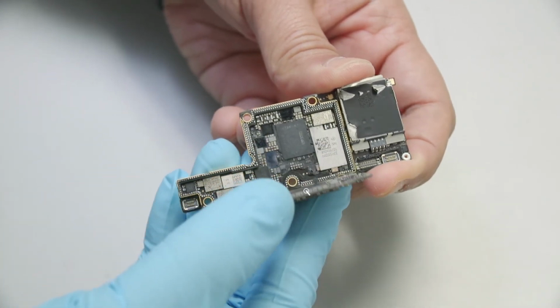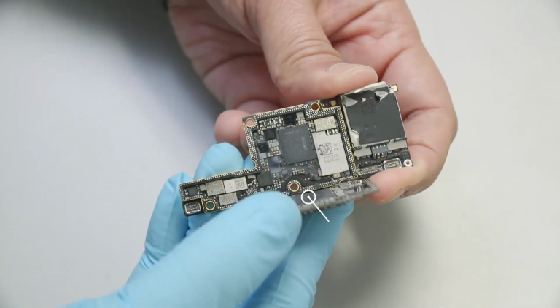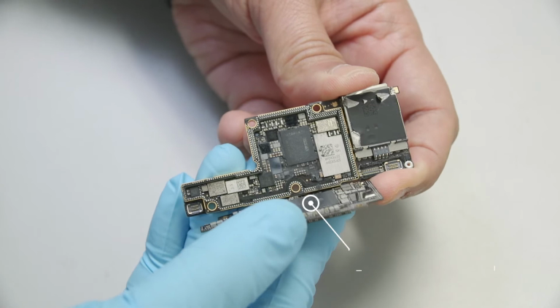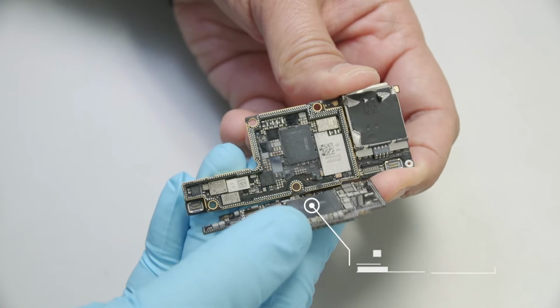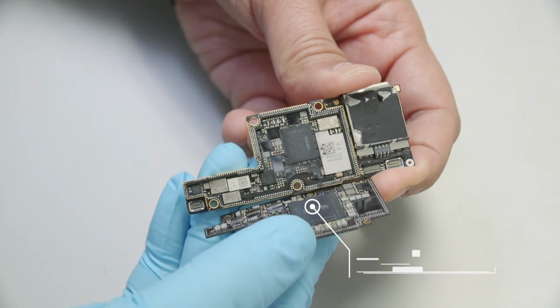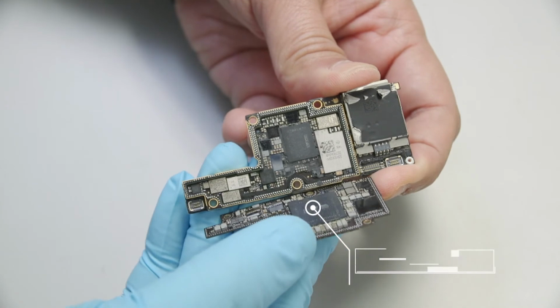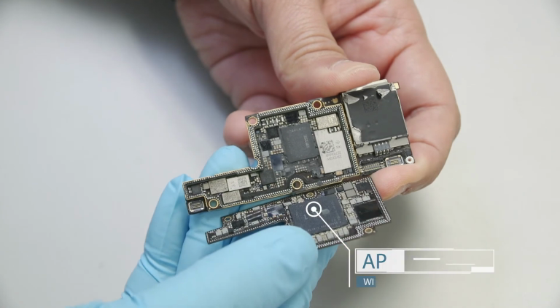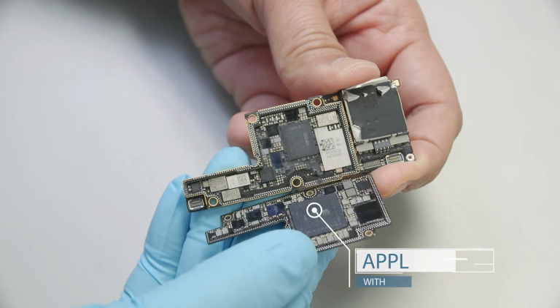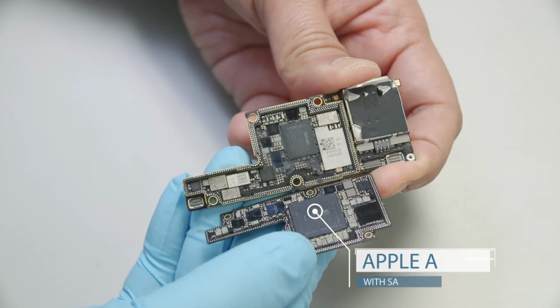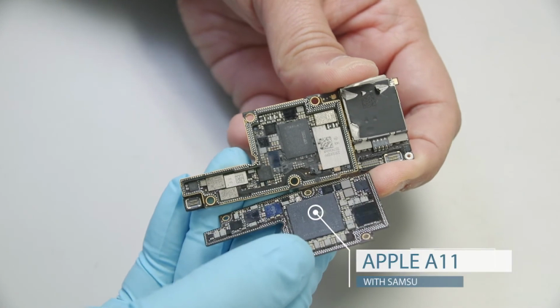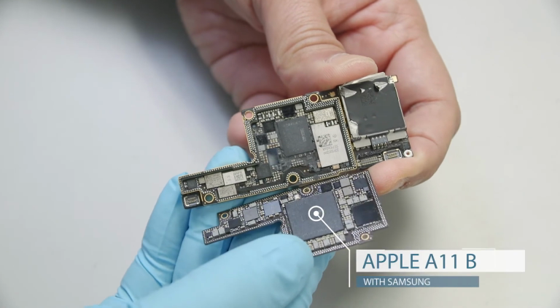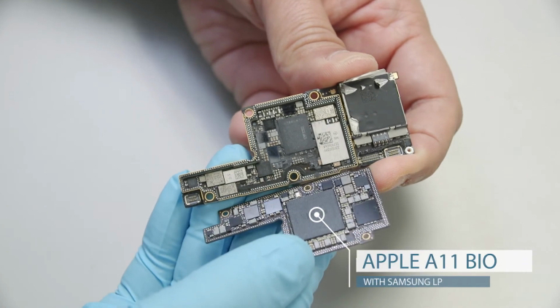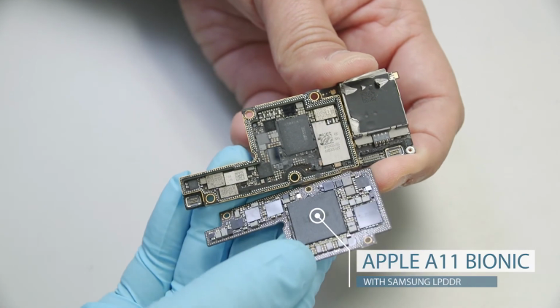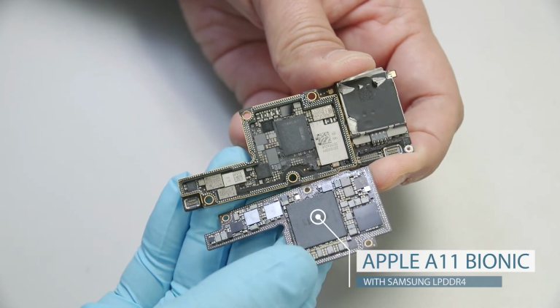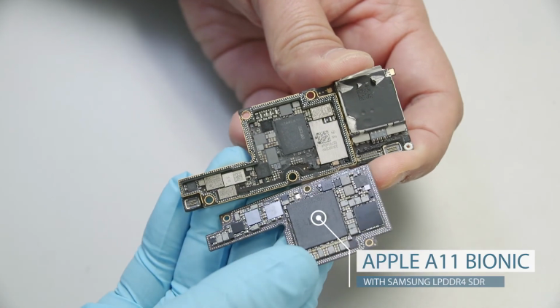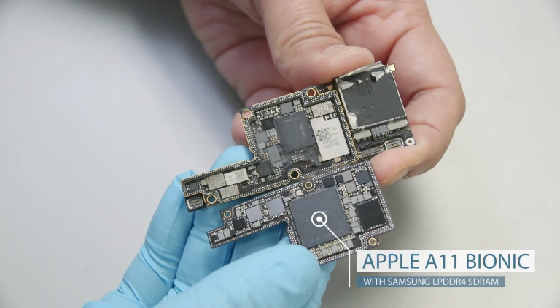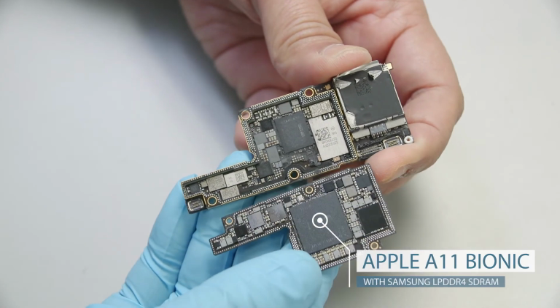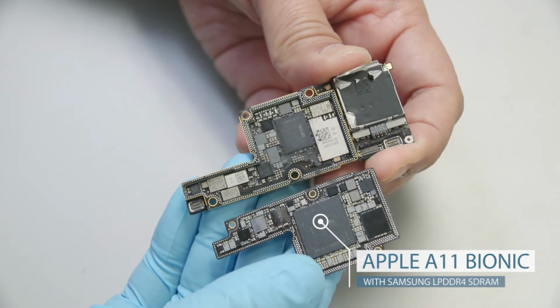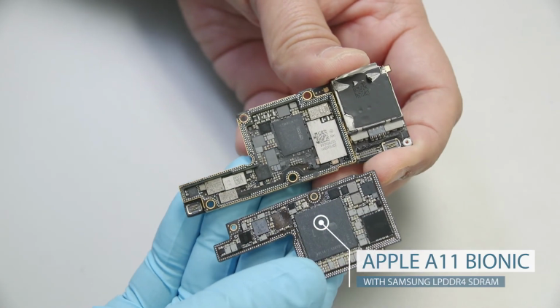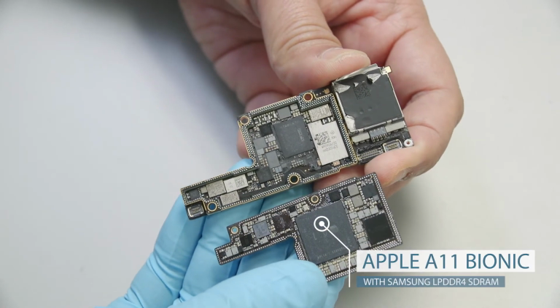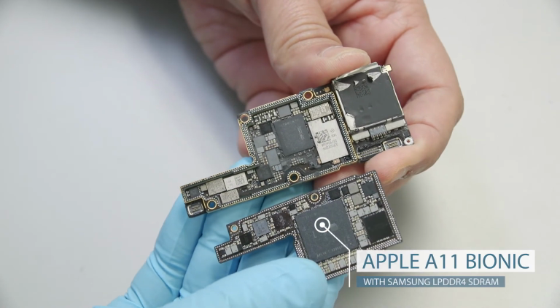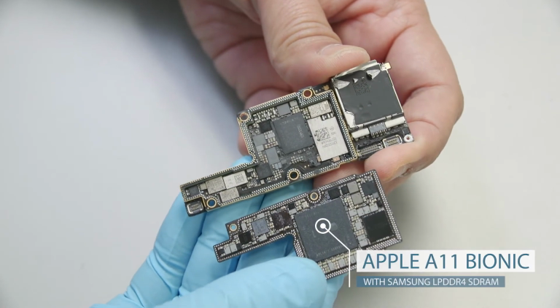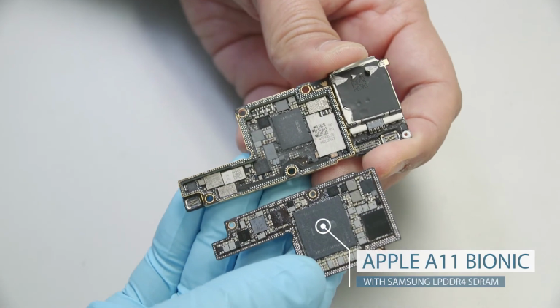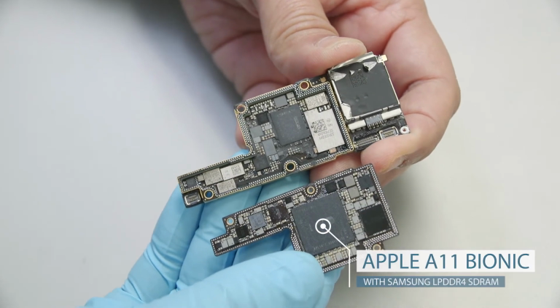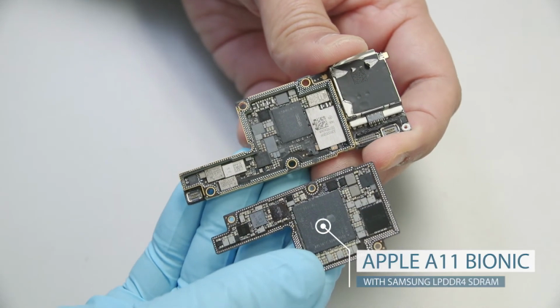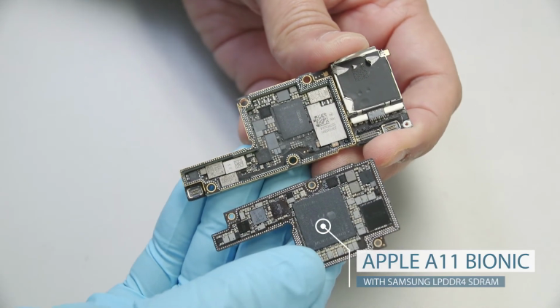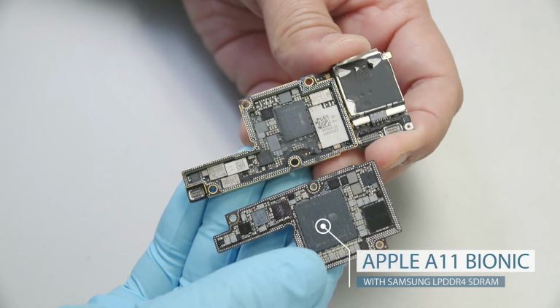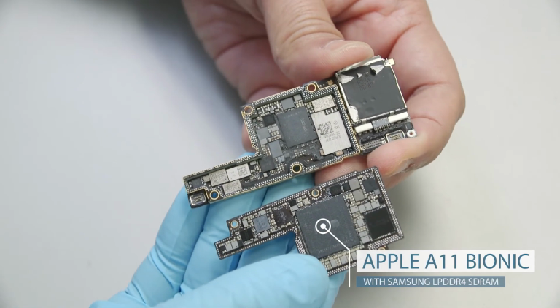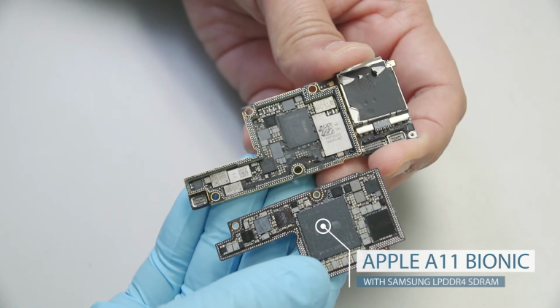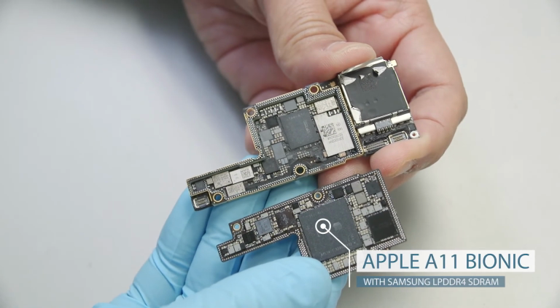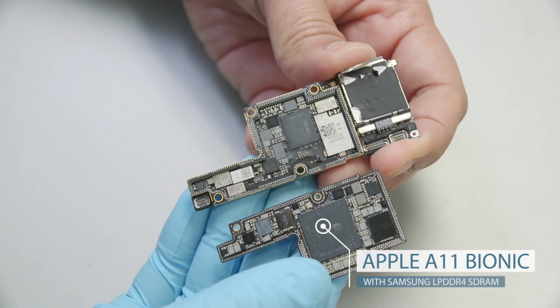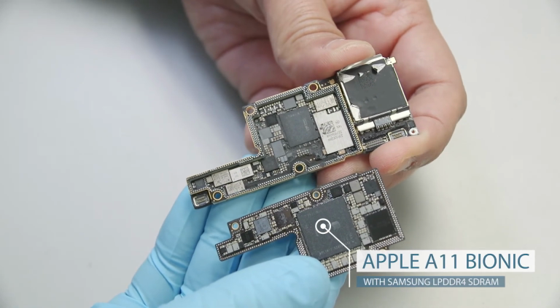The iPhone X continues to learn about your face every time you look at your $1,000 investment.